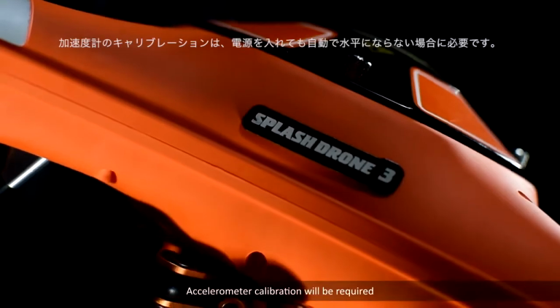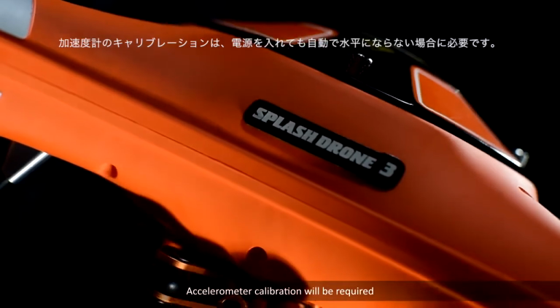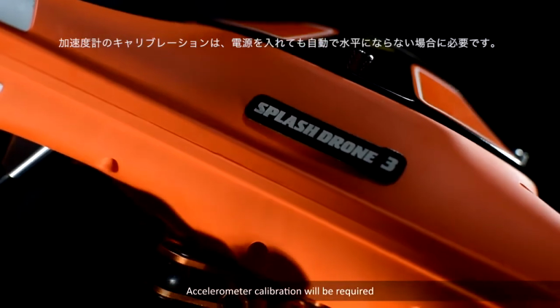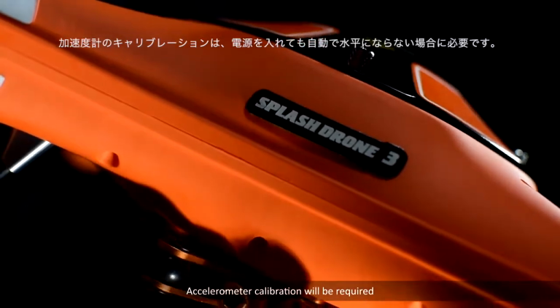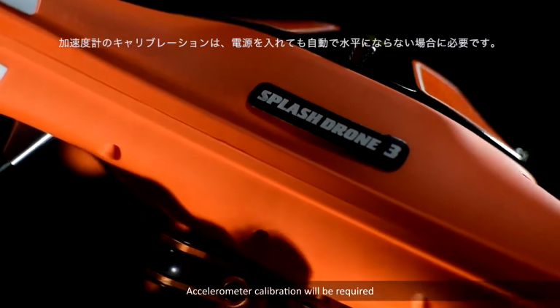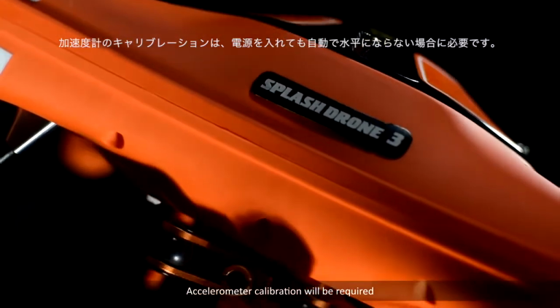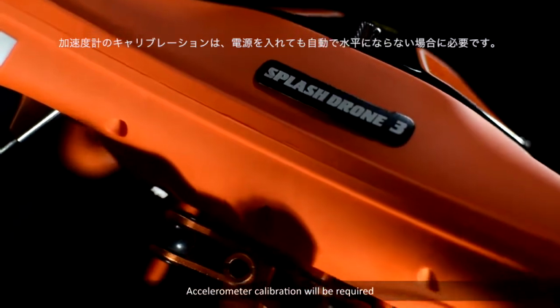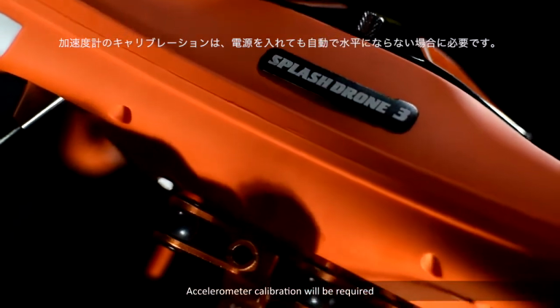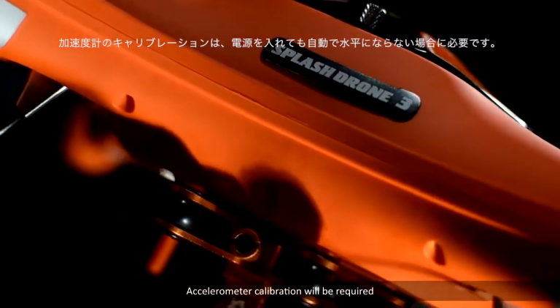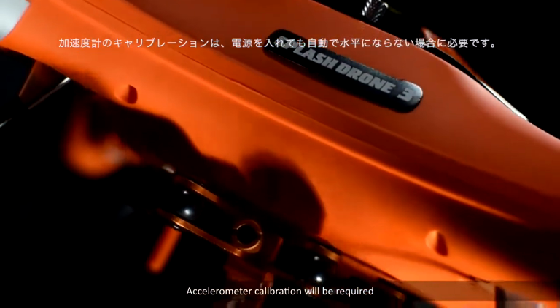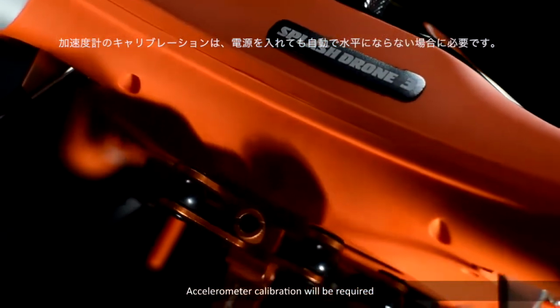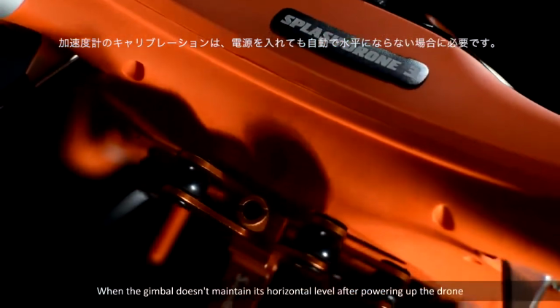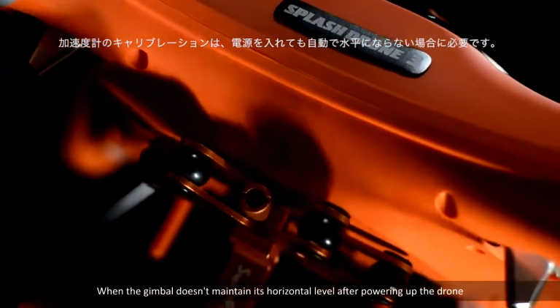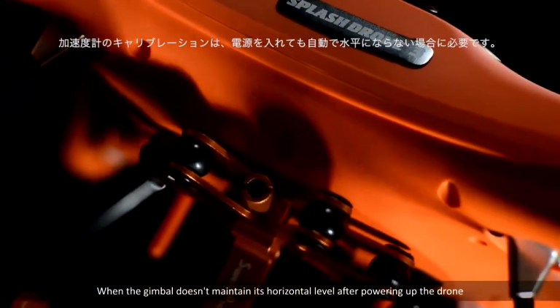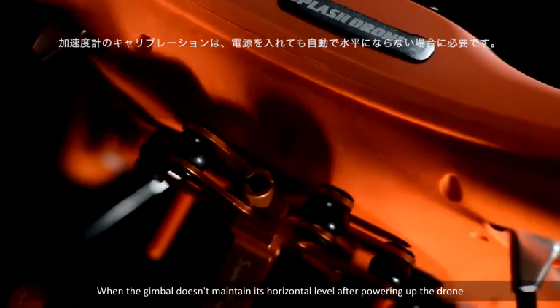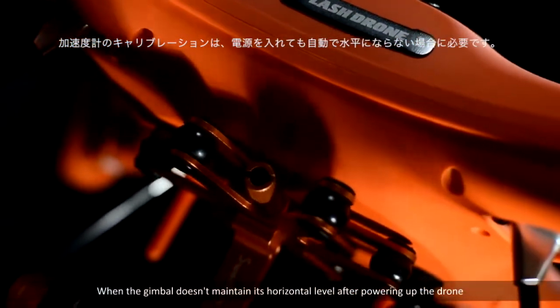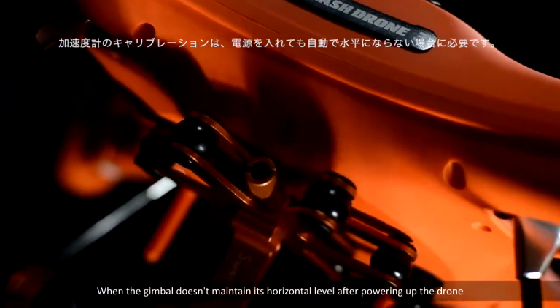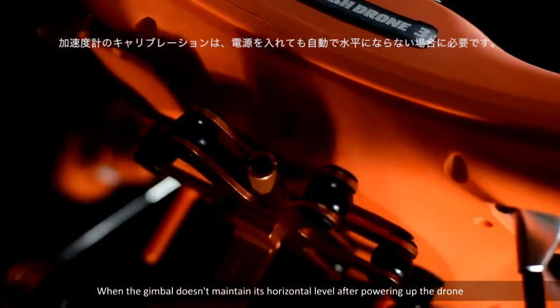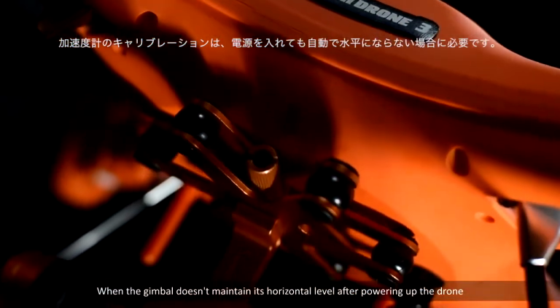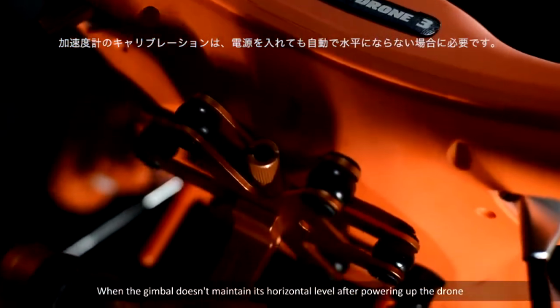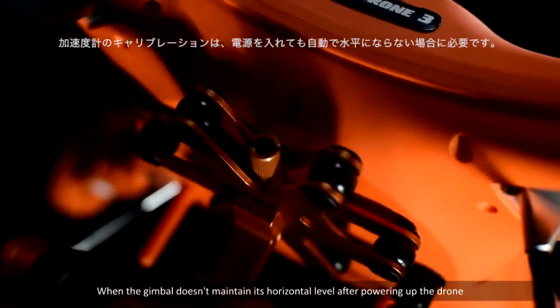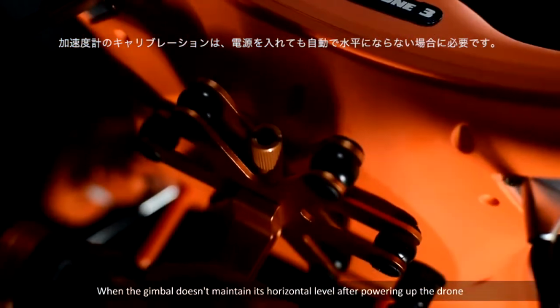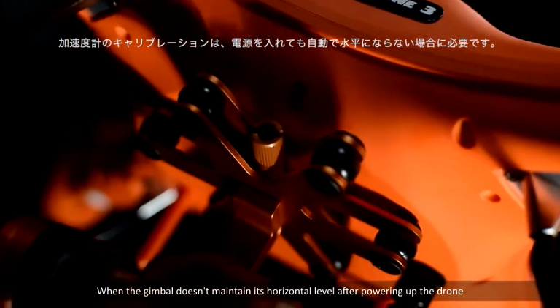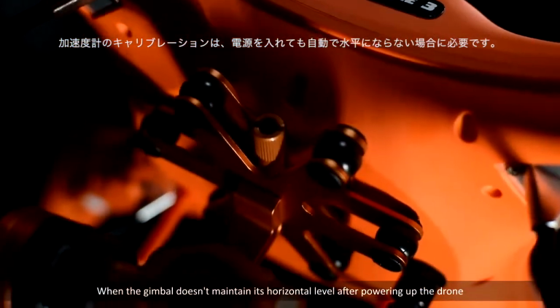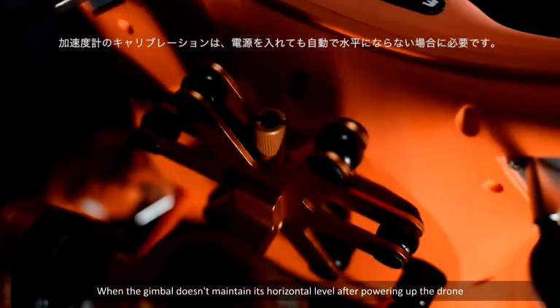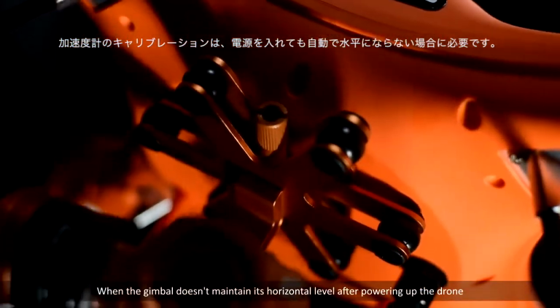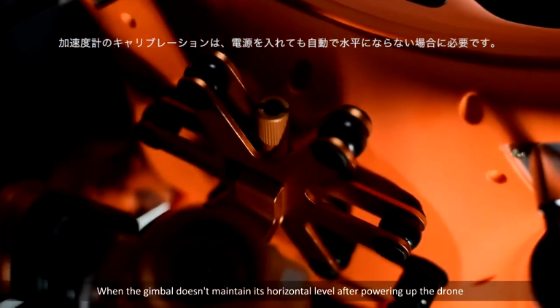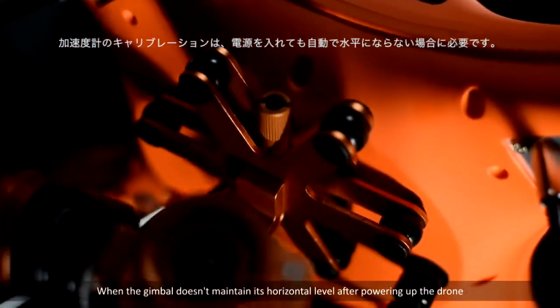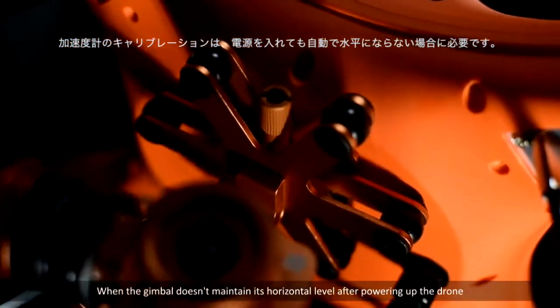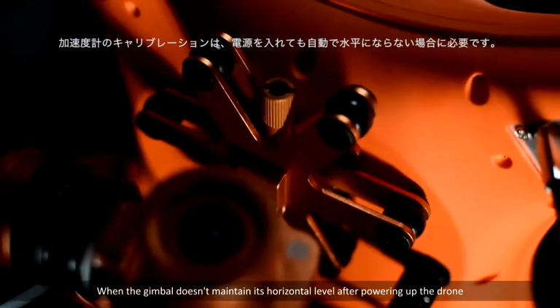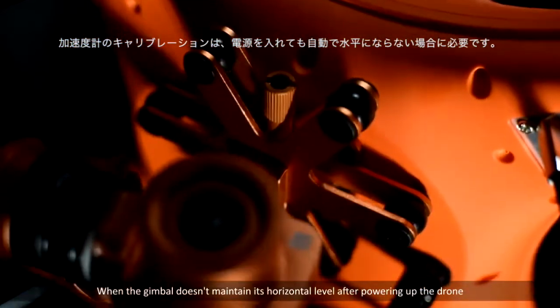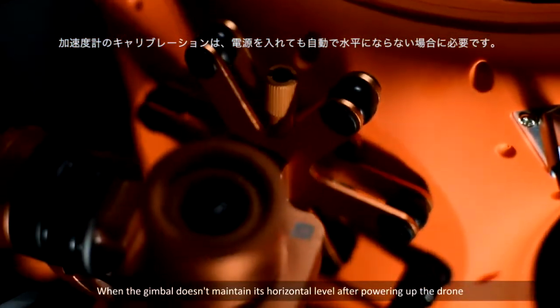Accelerometer calibration will be required when the gimbal doesn't maintain its horizontal level after powering up the drone.